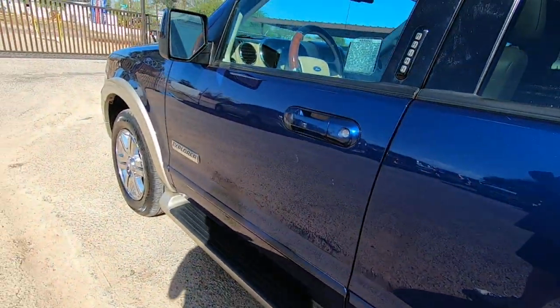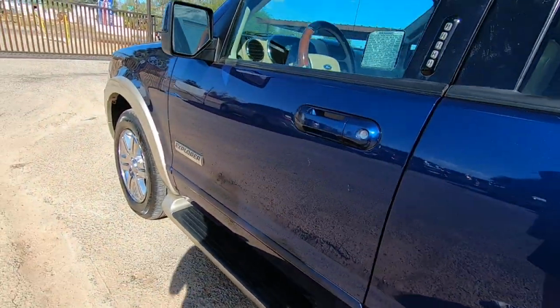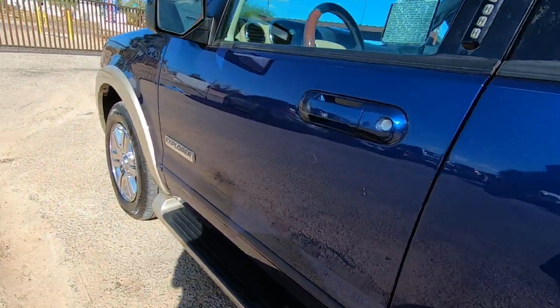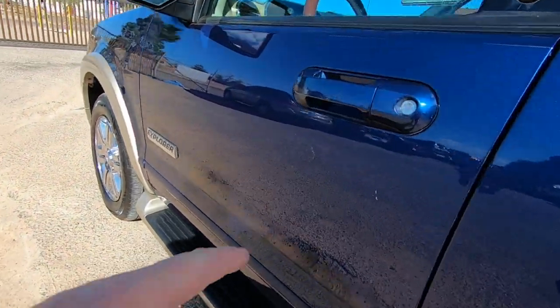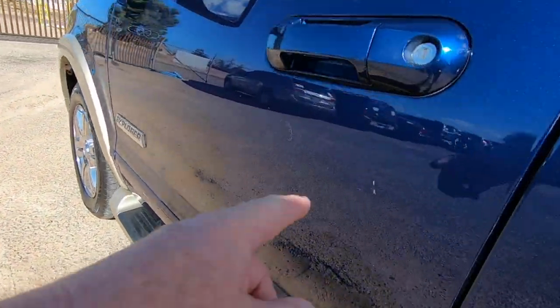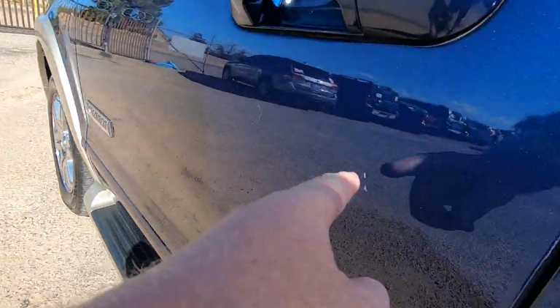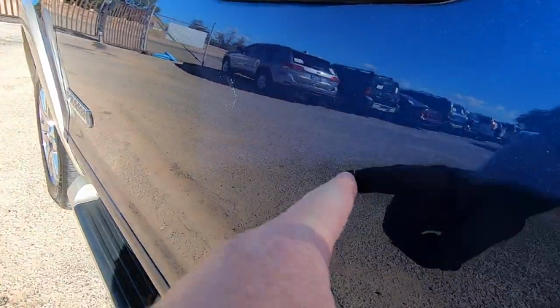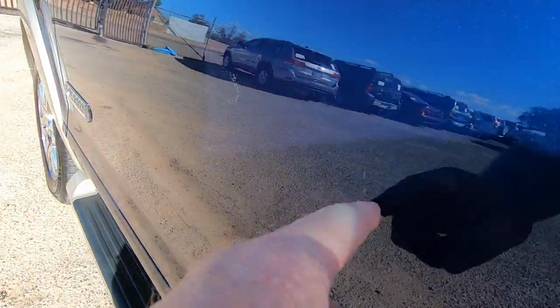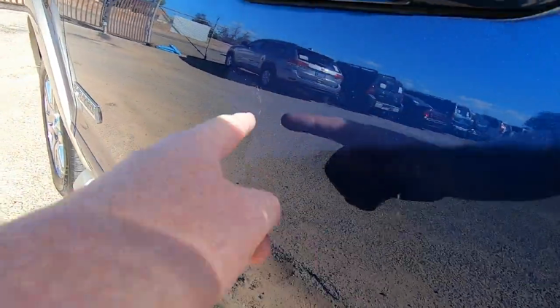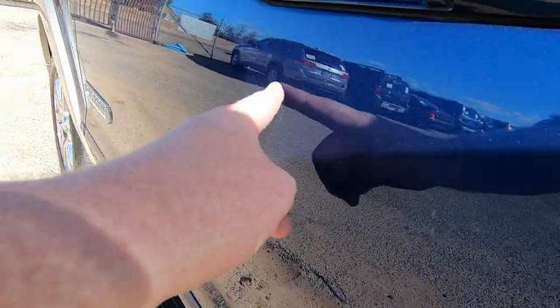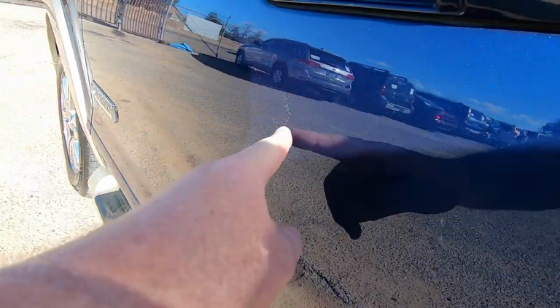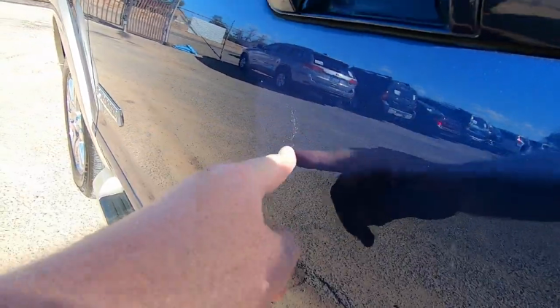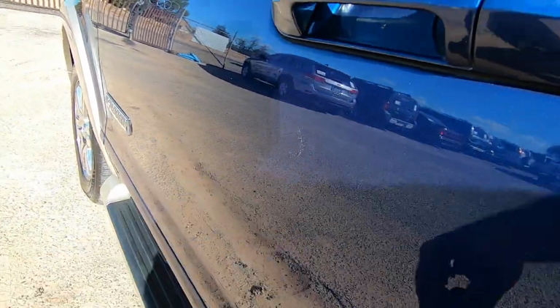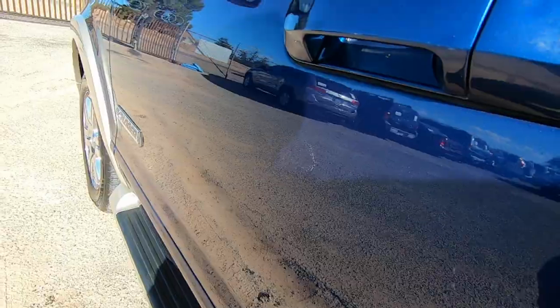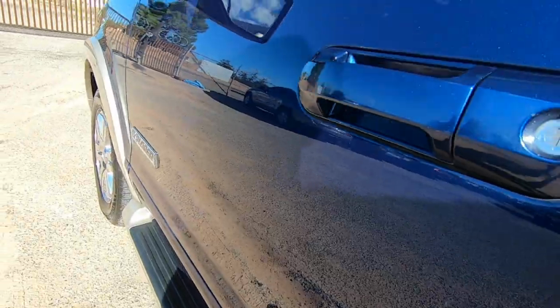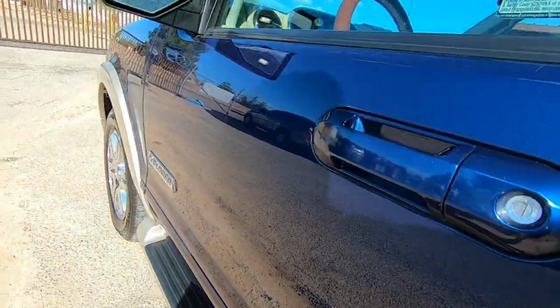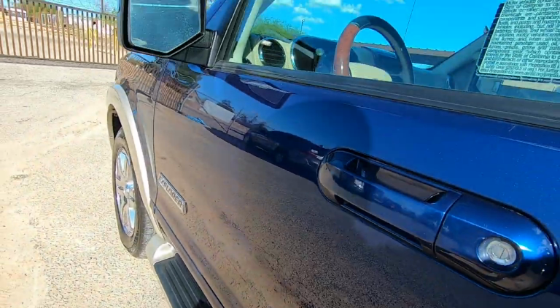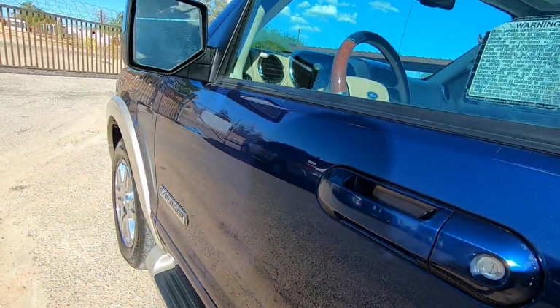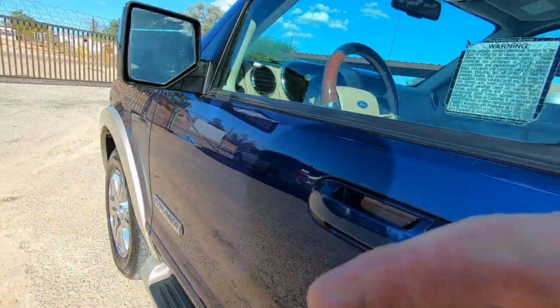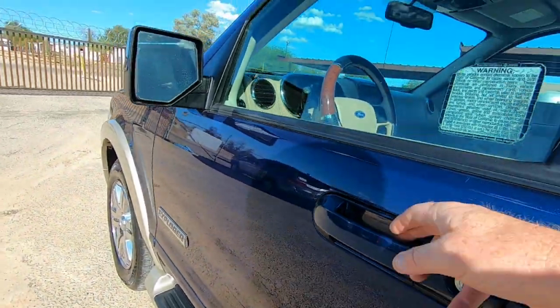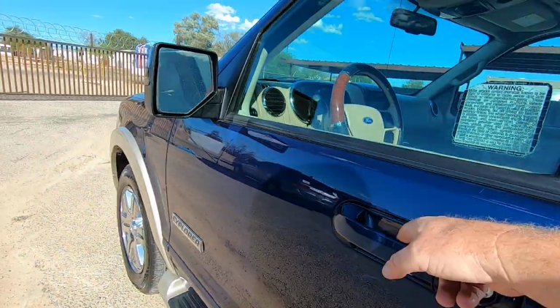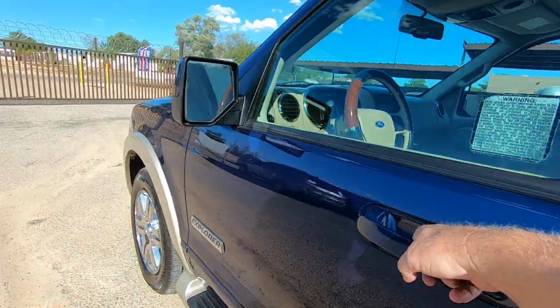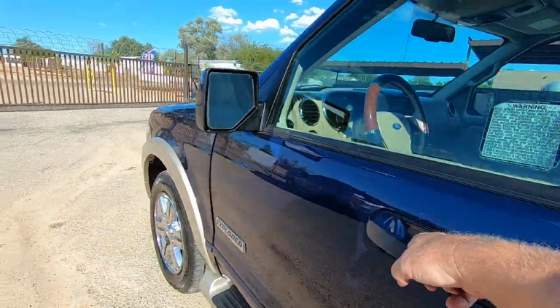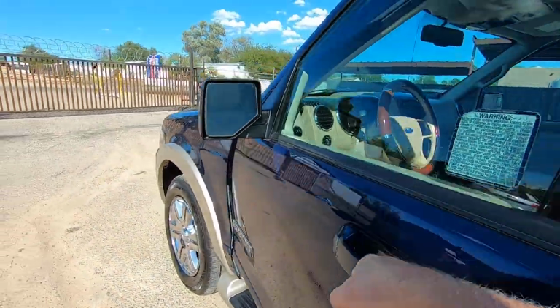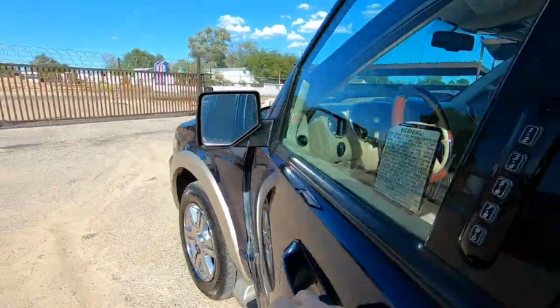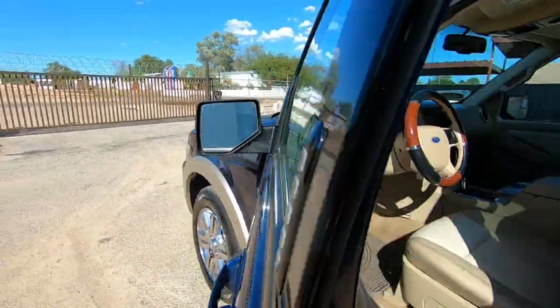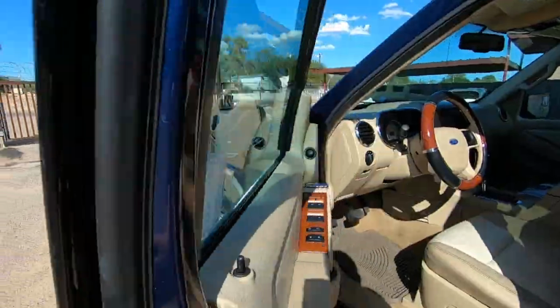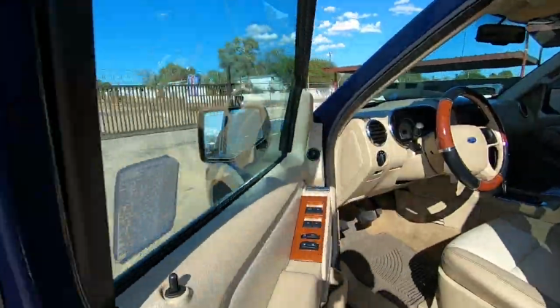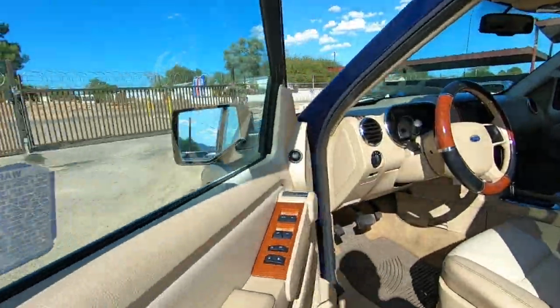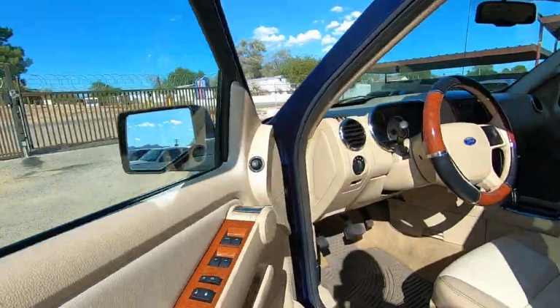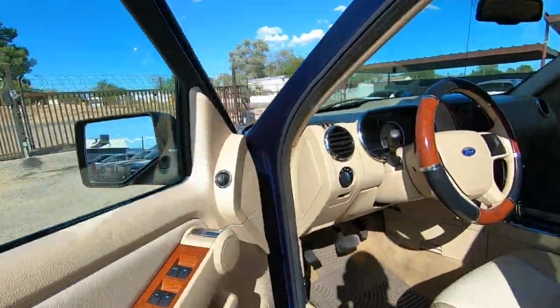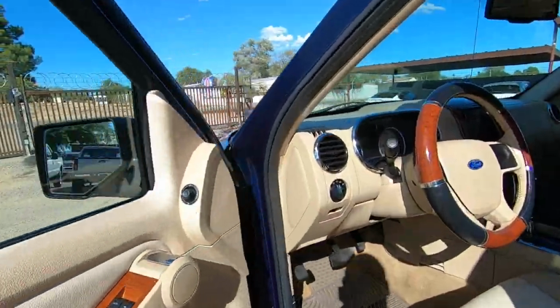There are a couple little things like this, but for an '06, it's a damn good looking truck.